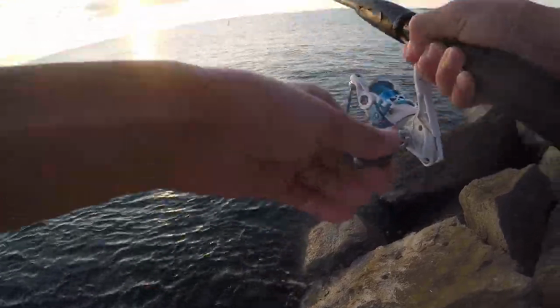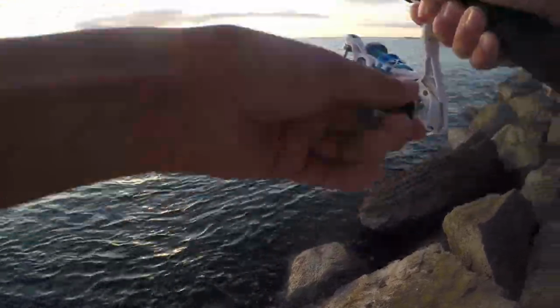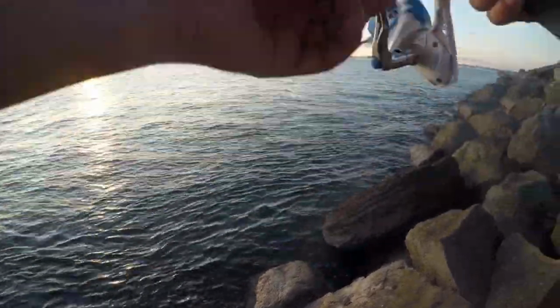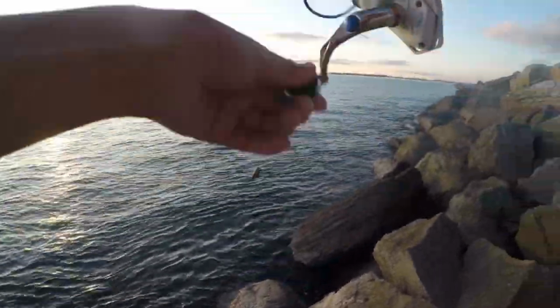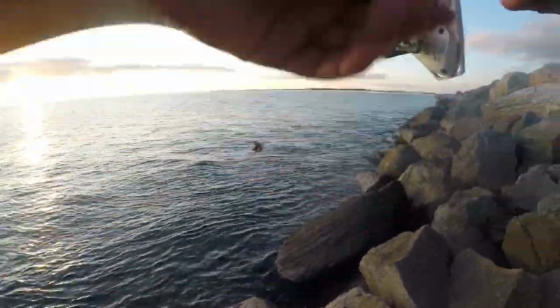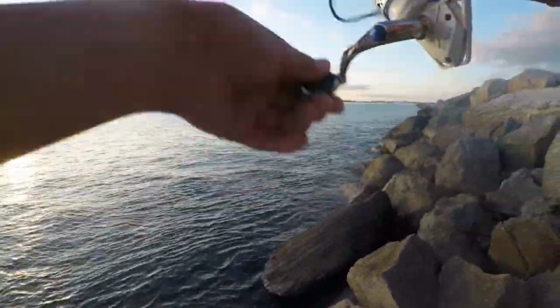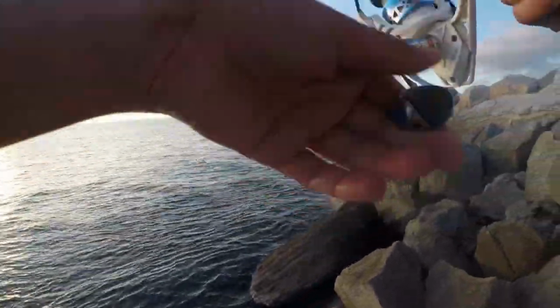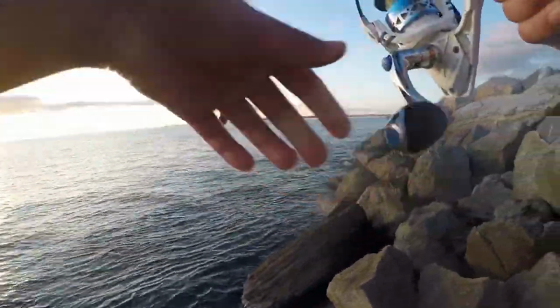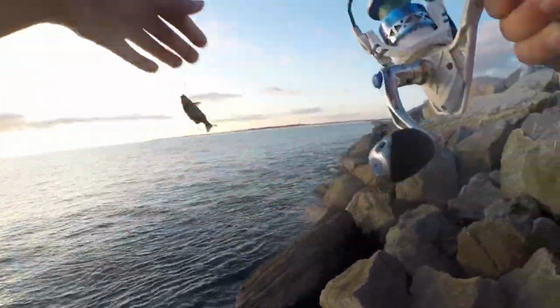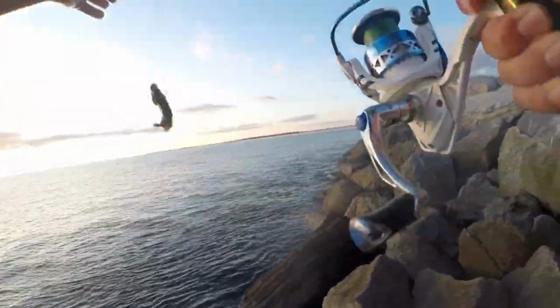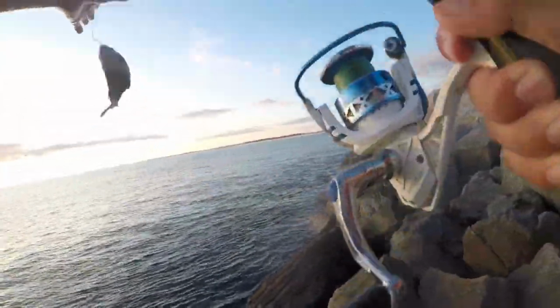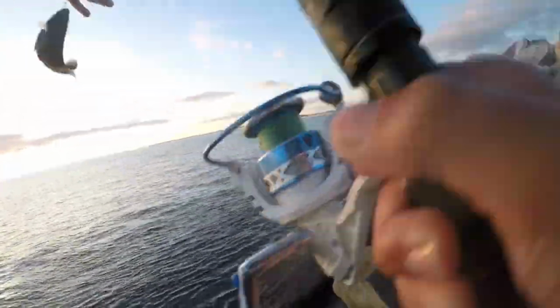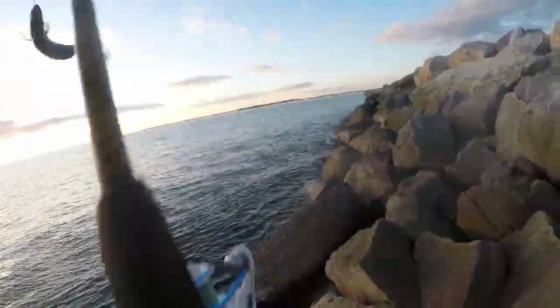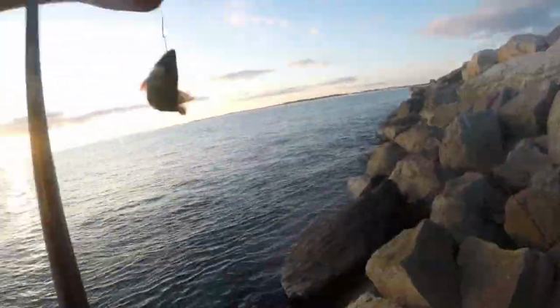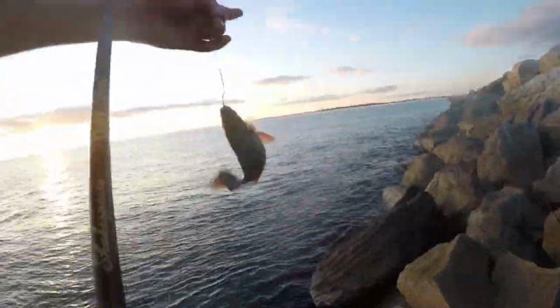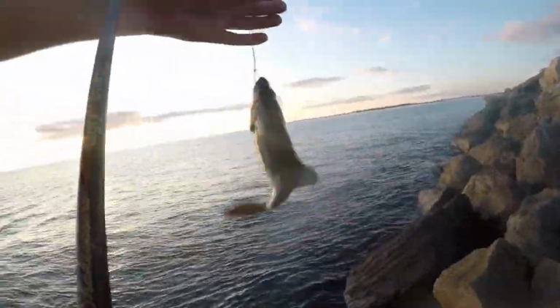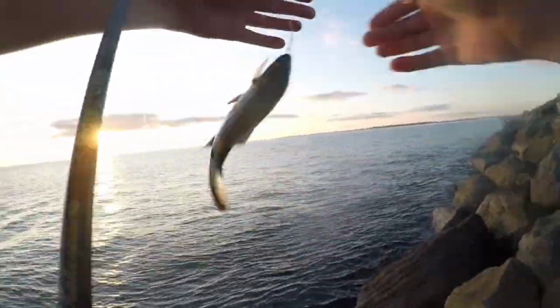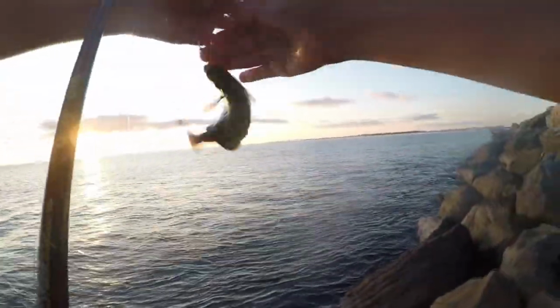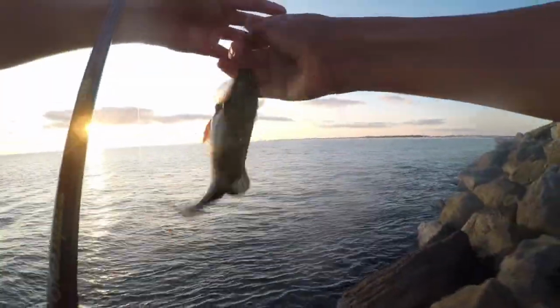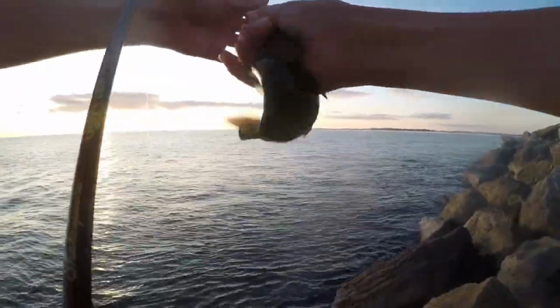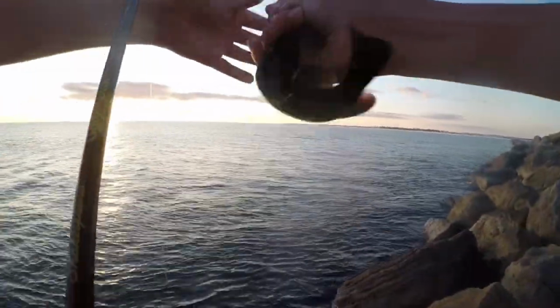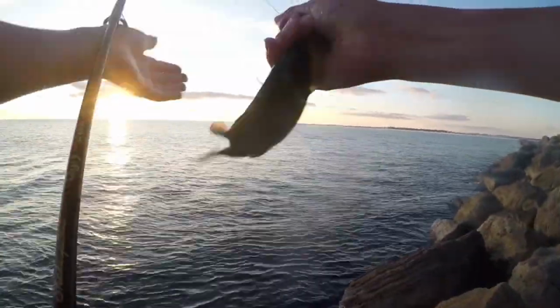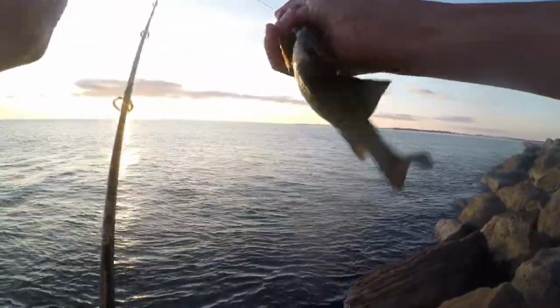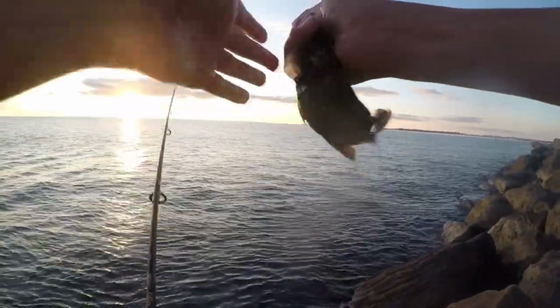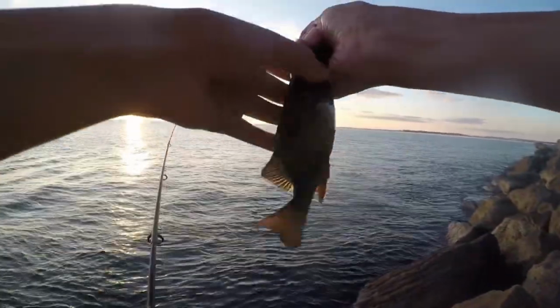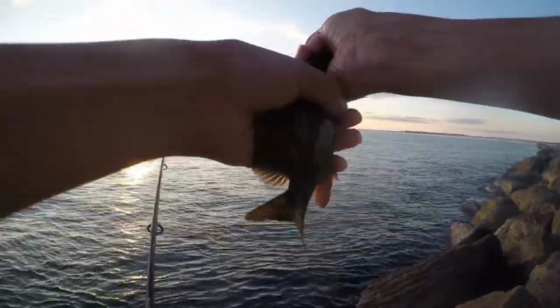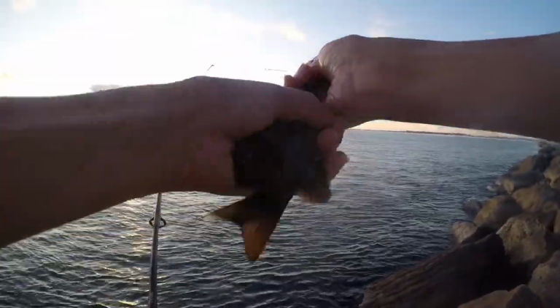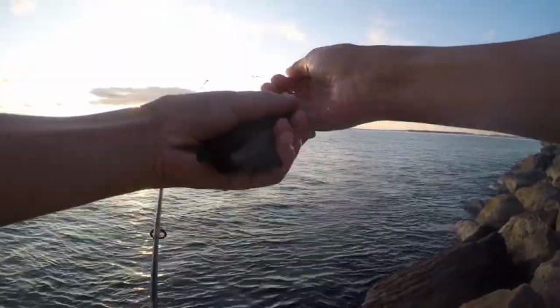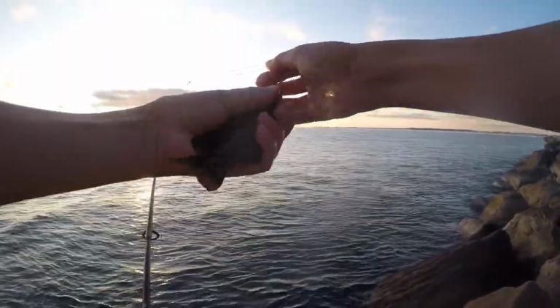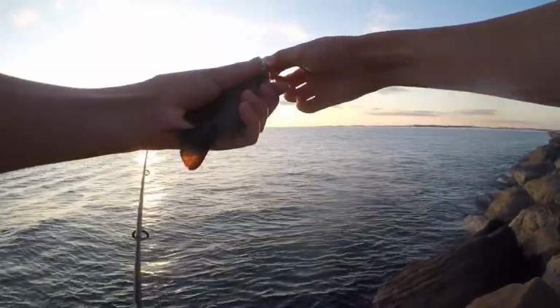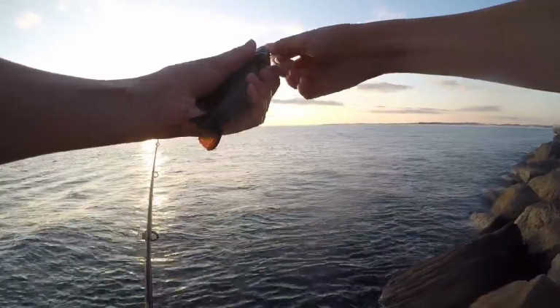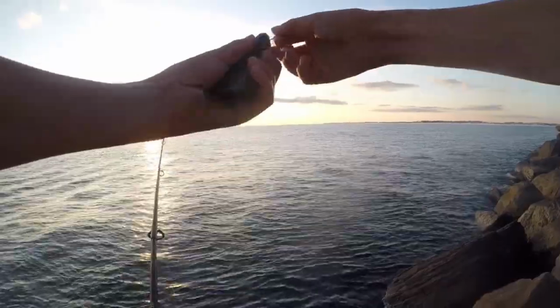There he is — little snapper! There we go, another little baby snapper.